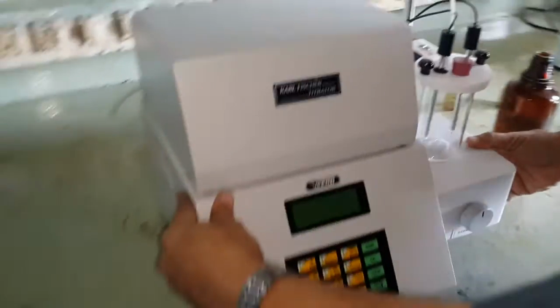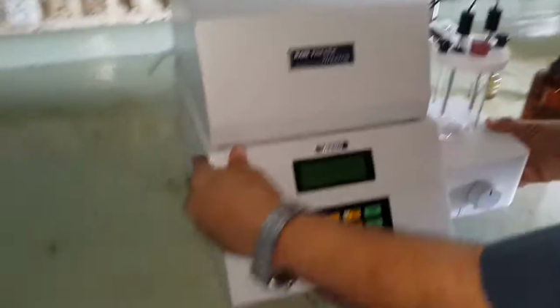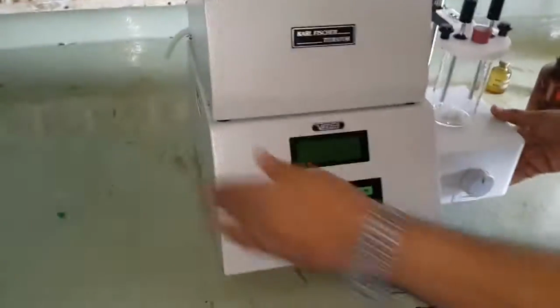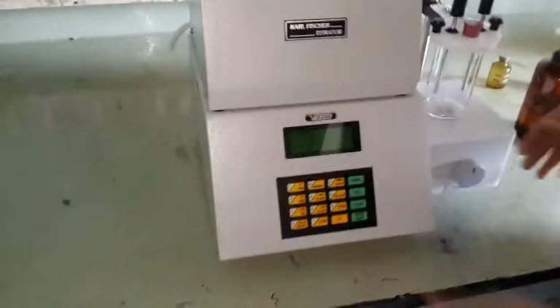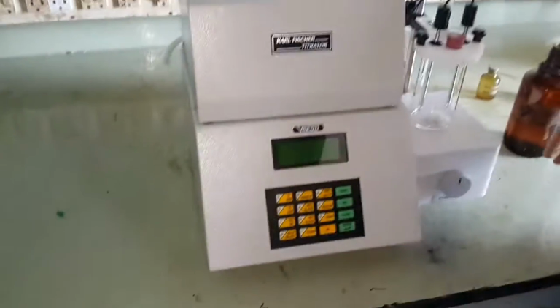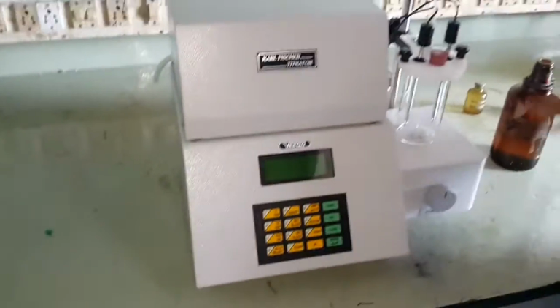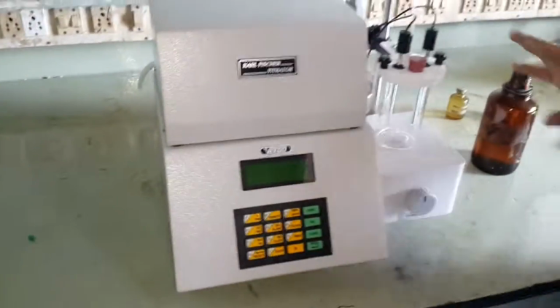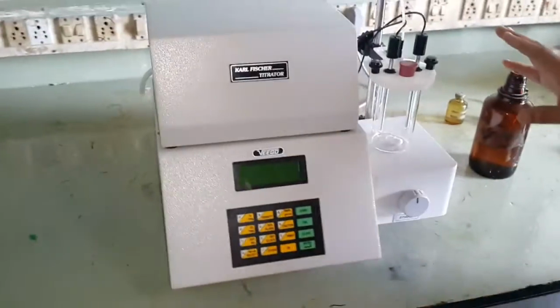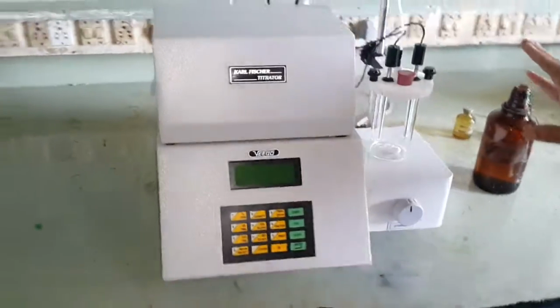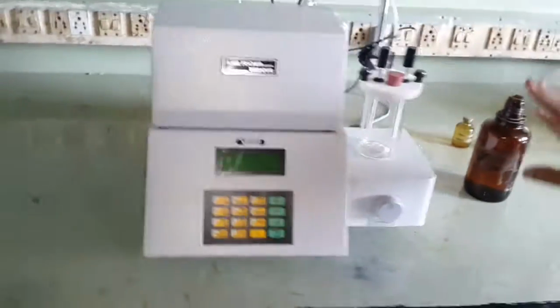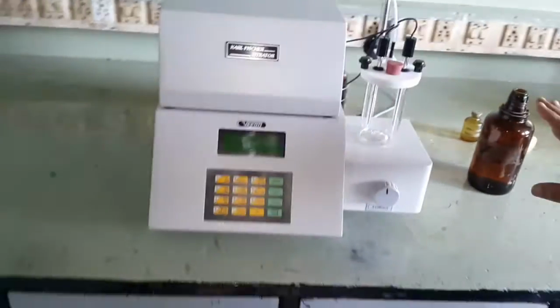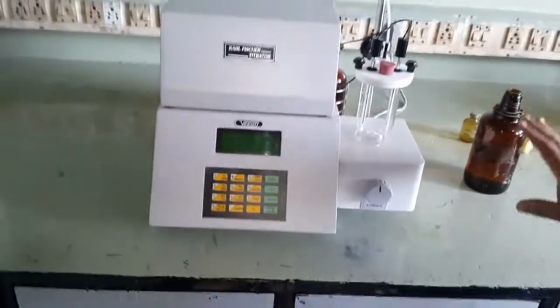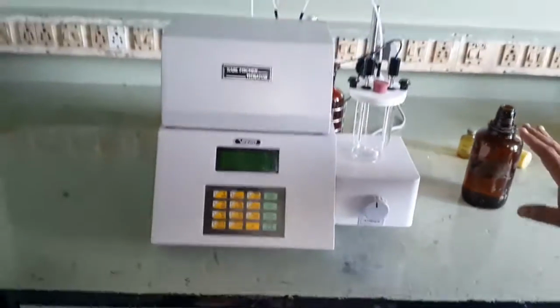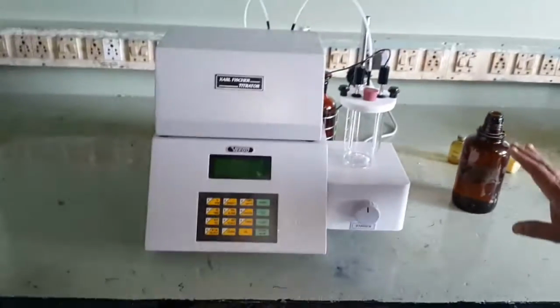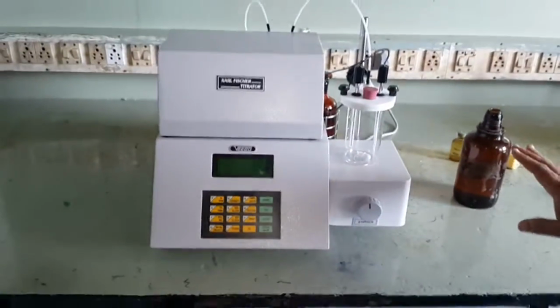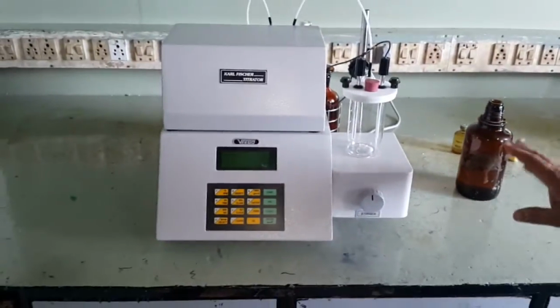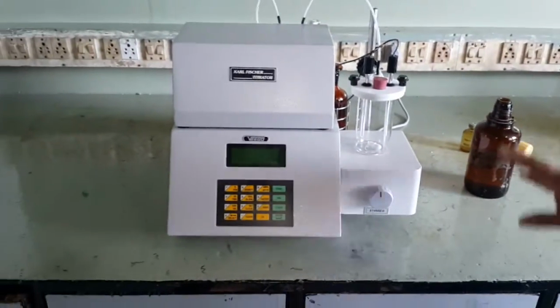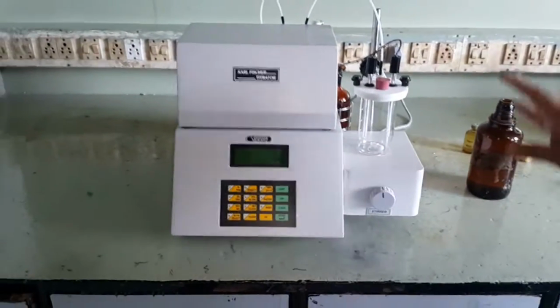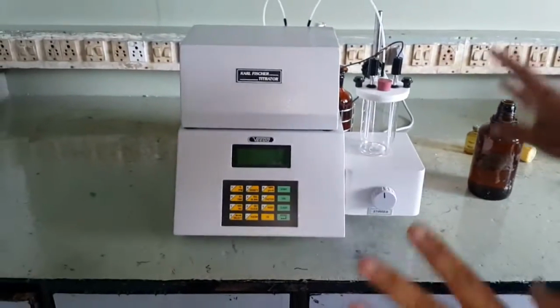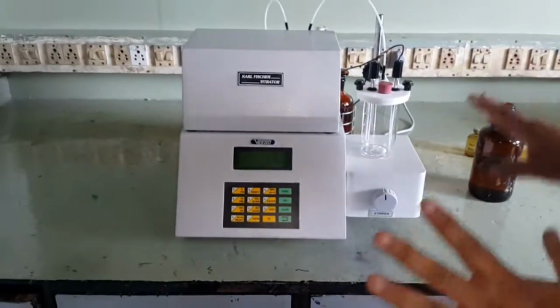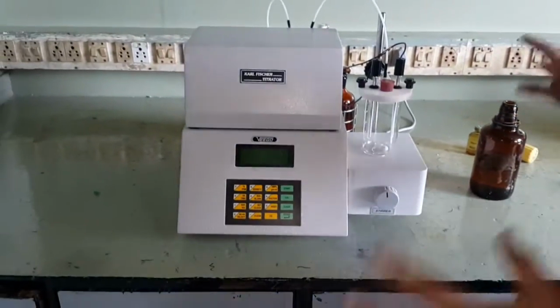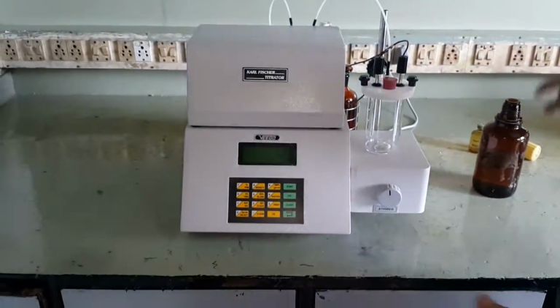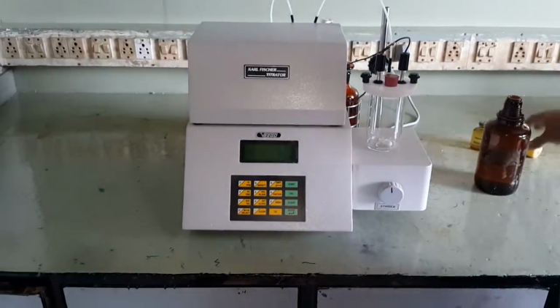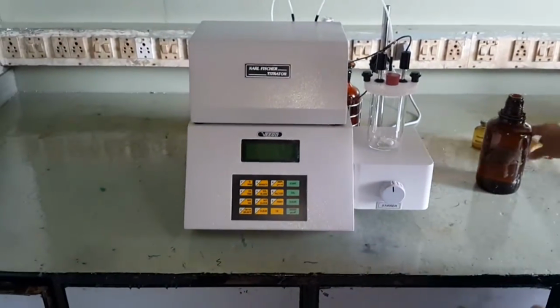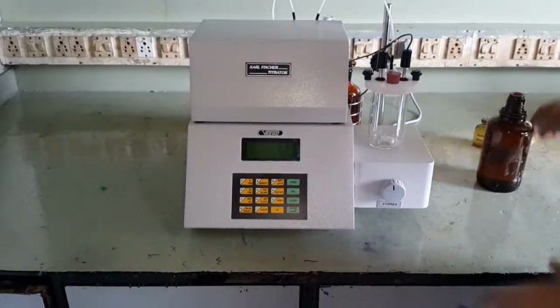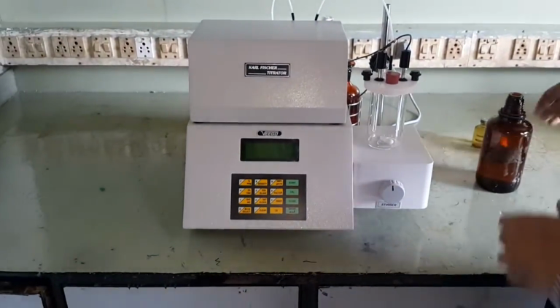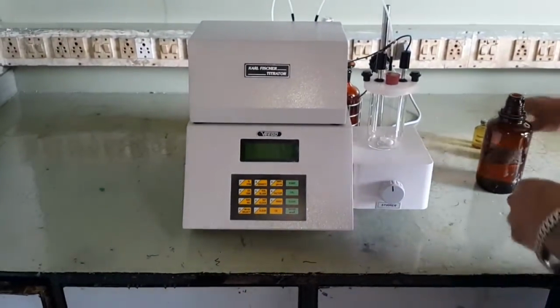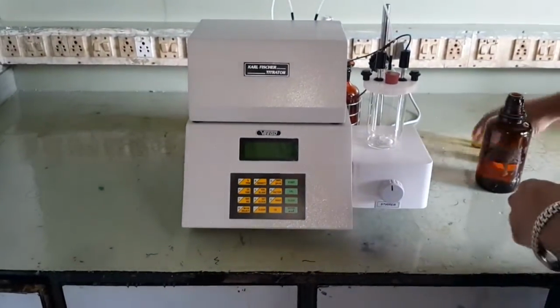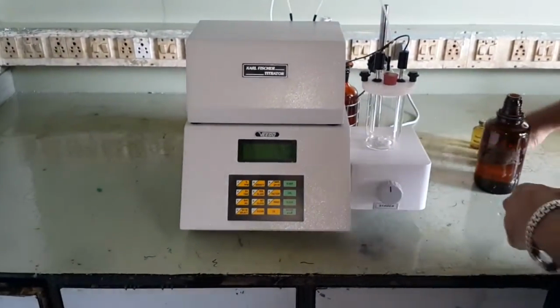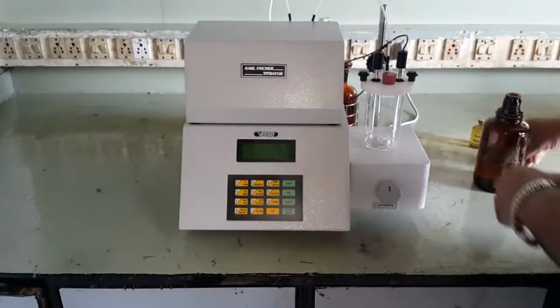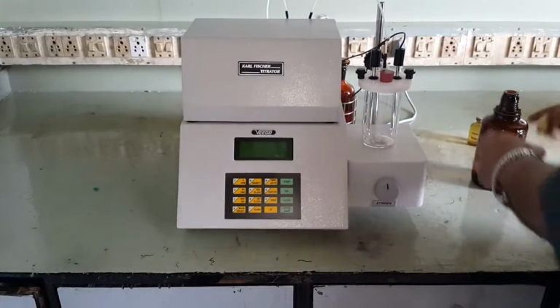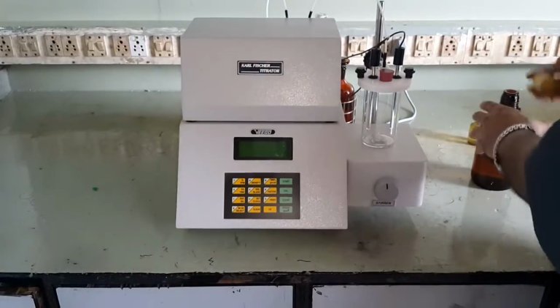We have assembled the instrument and are now ready to go in for the titration.